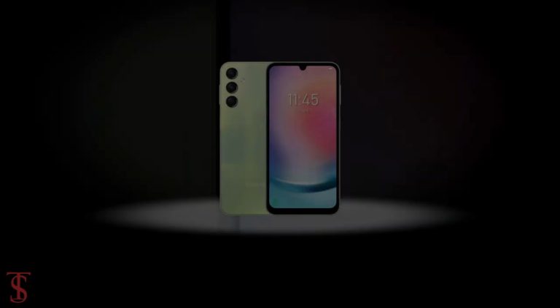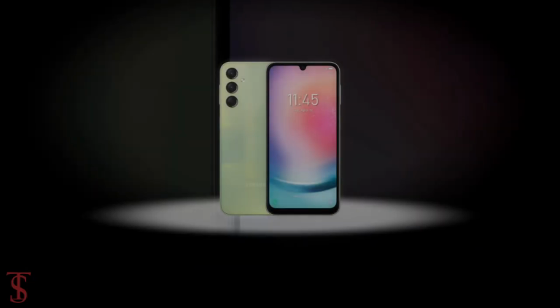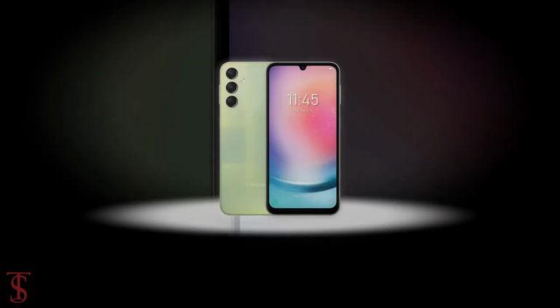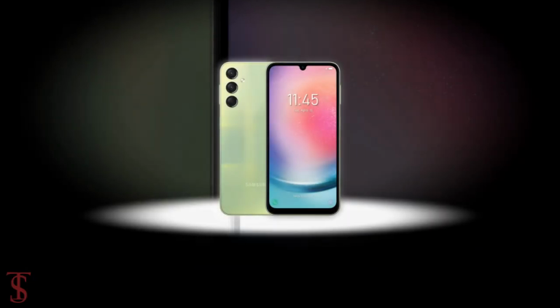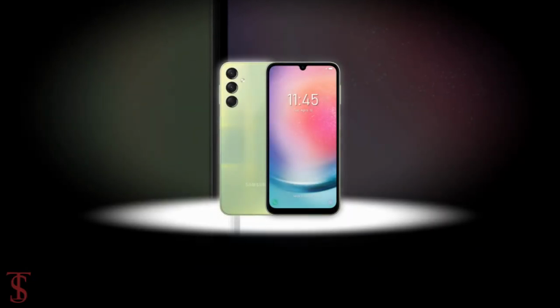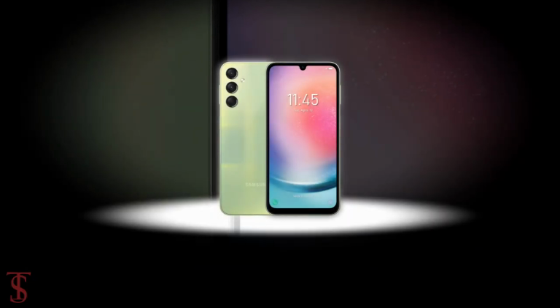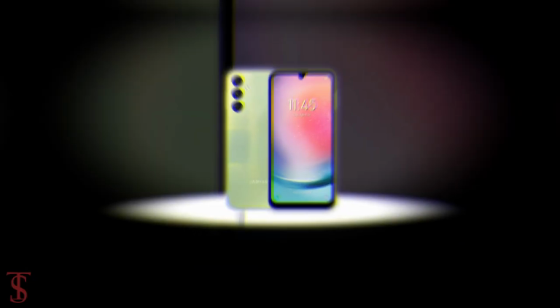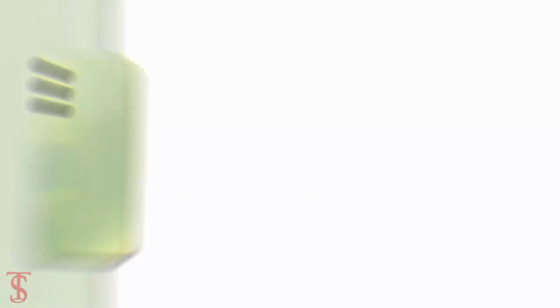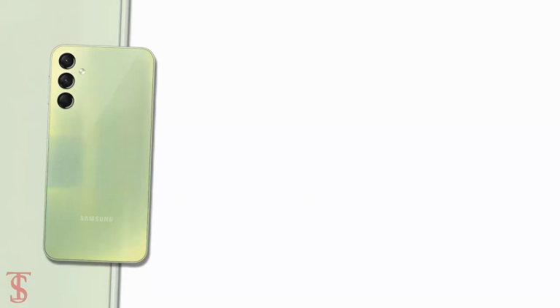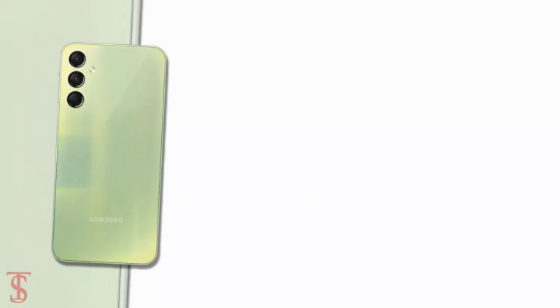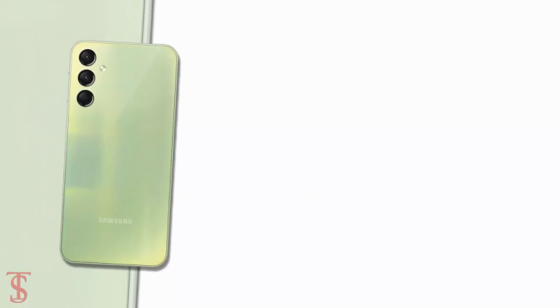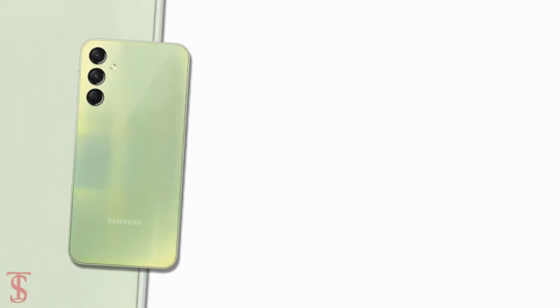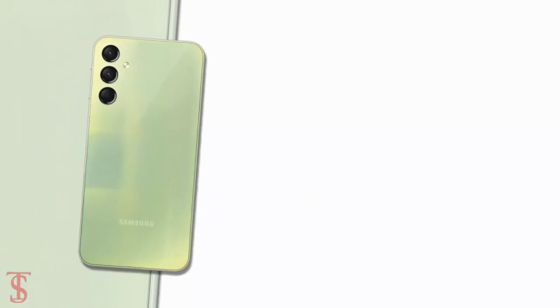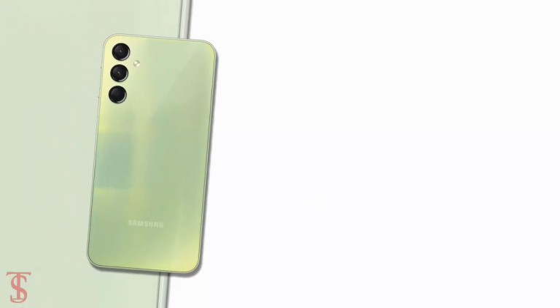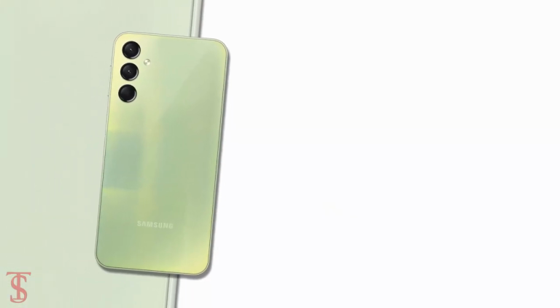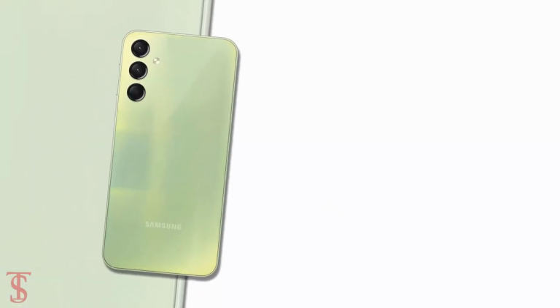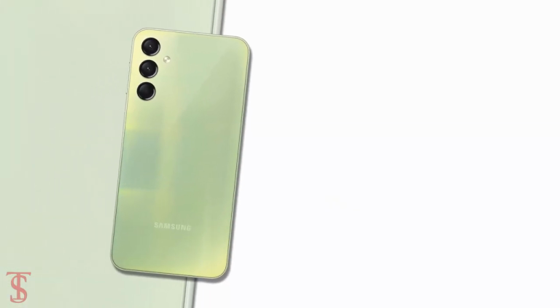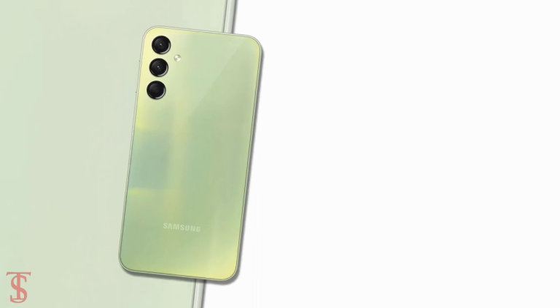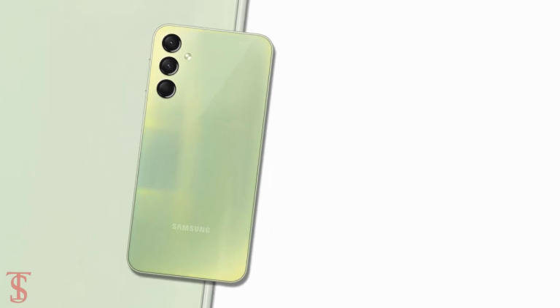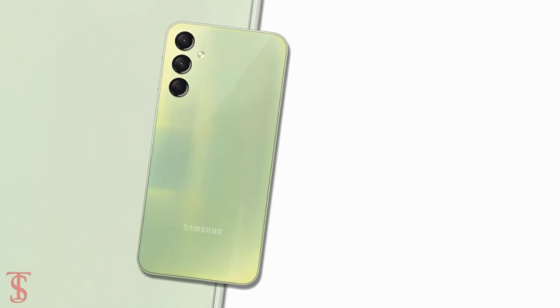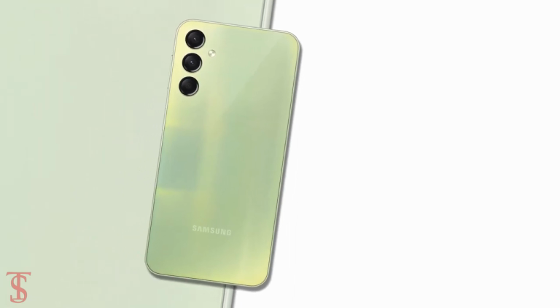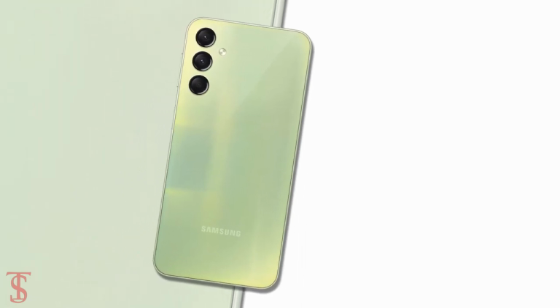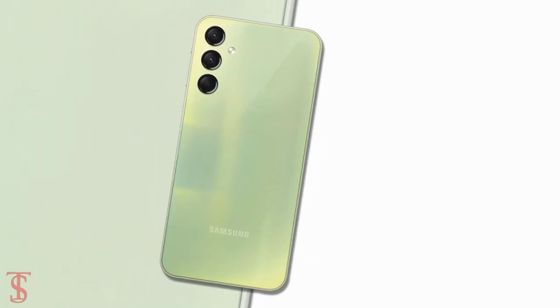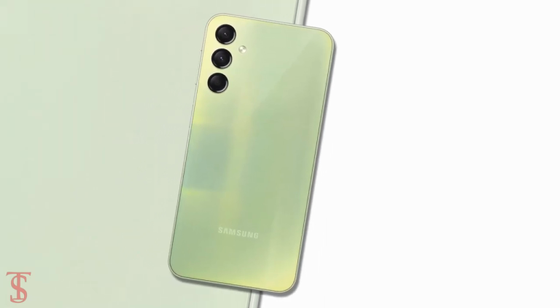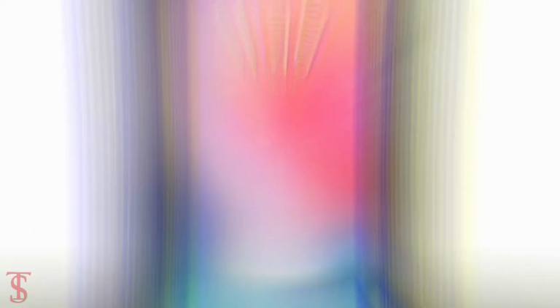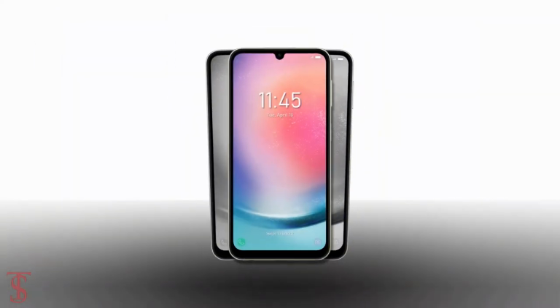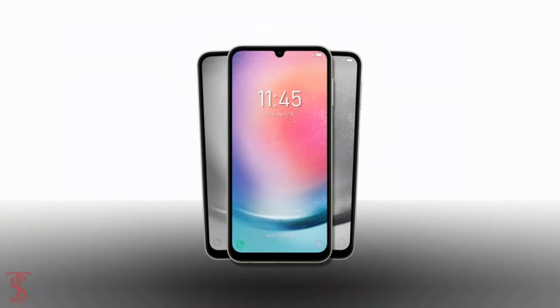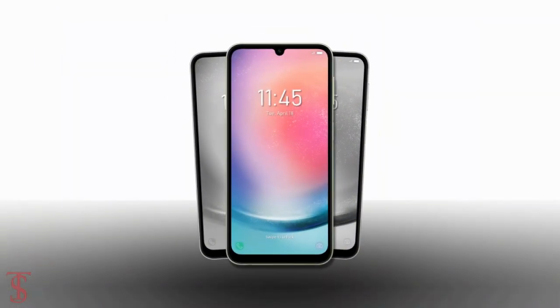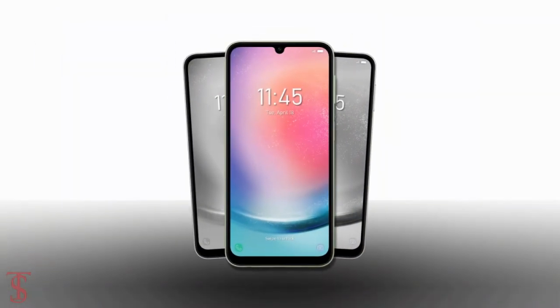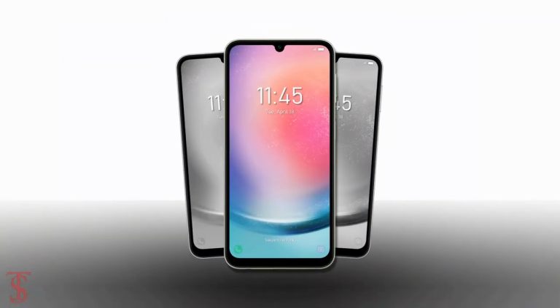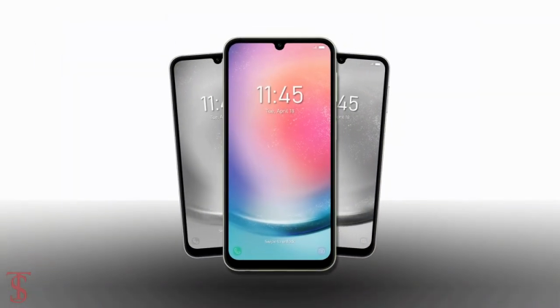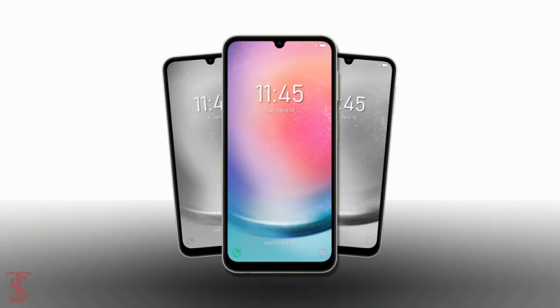So what do you guys think of the Galaxy A24 smartphone? Let us know in the comment section below, and stay tuned to the TechSoul YouTube channel for more tech updates. Thanks for watching — we'll see you in our next video.